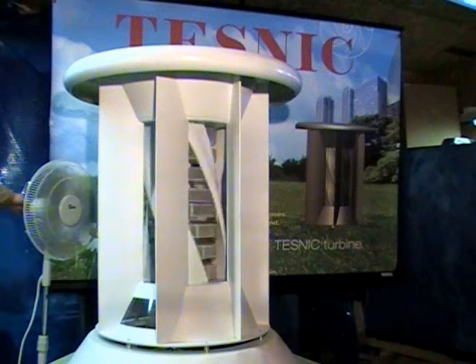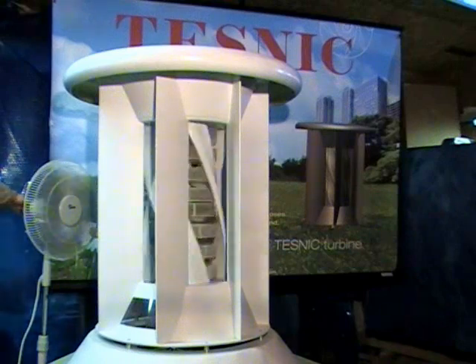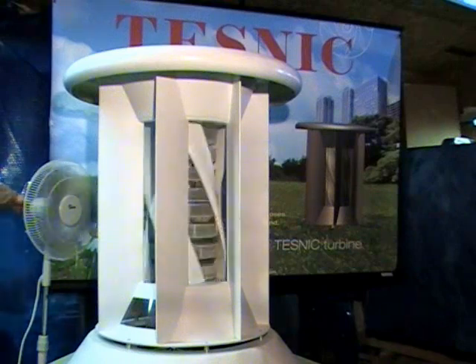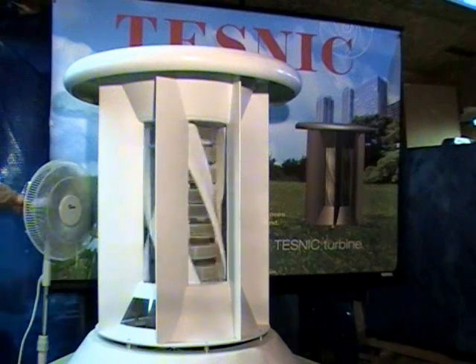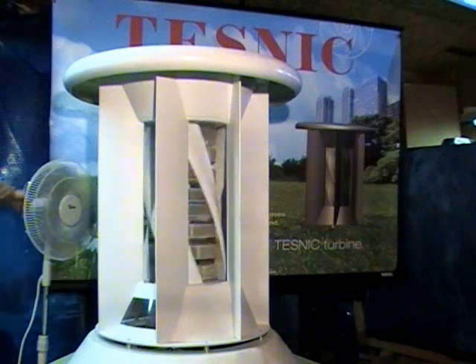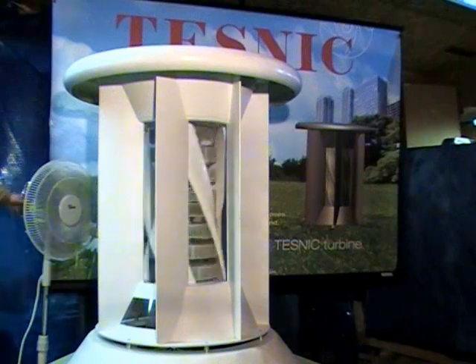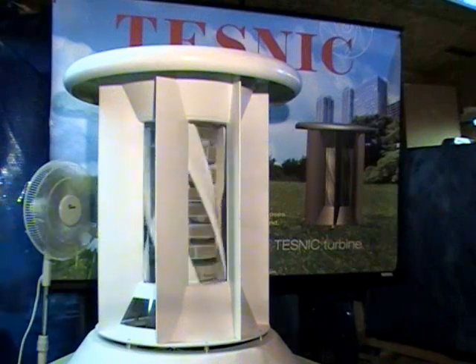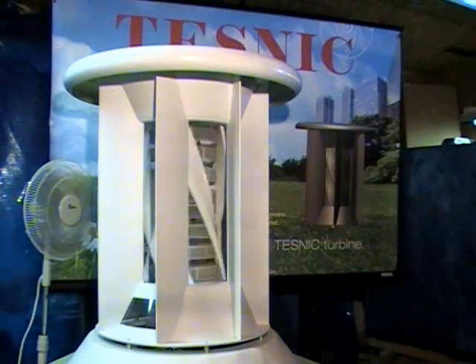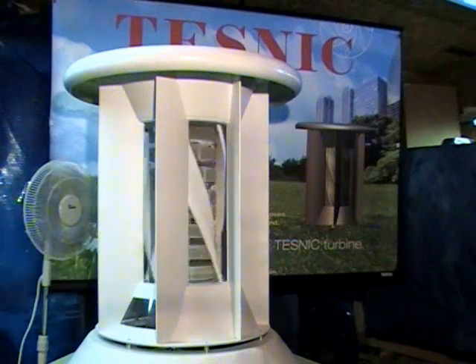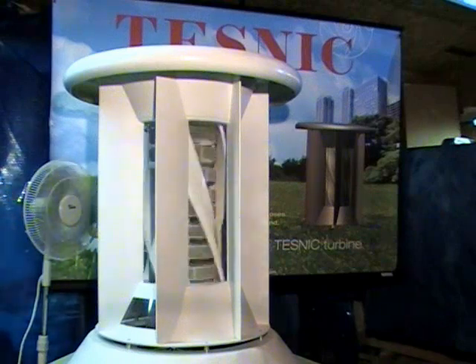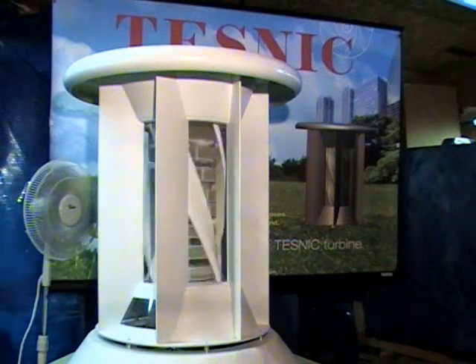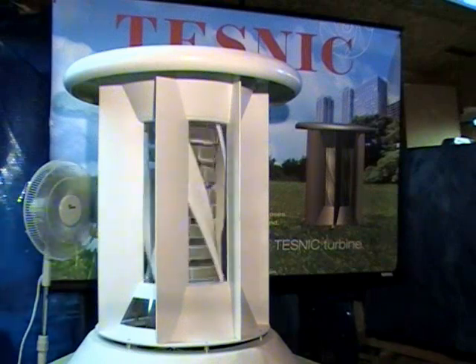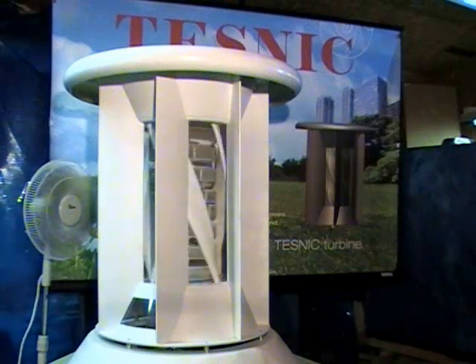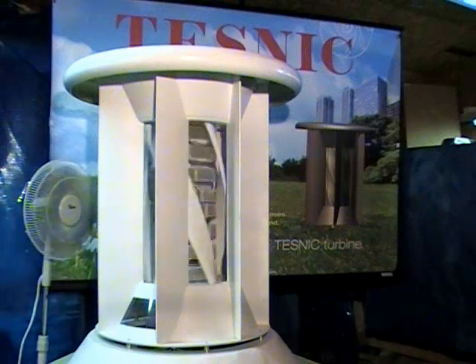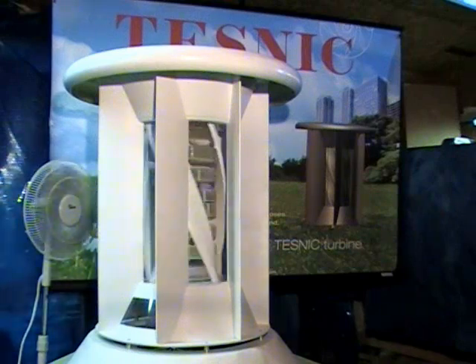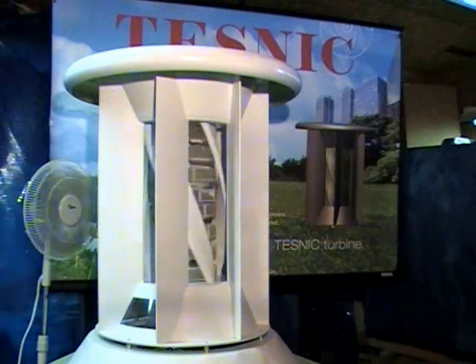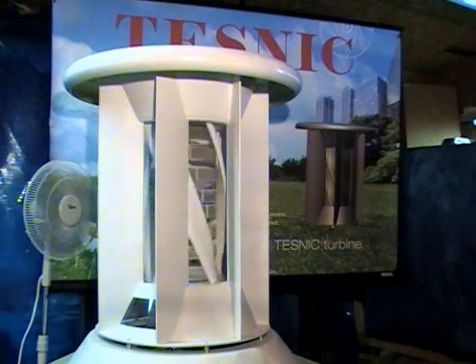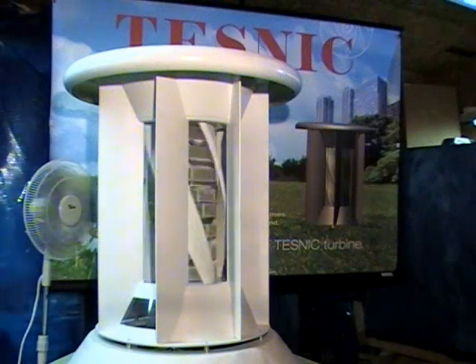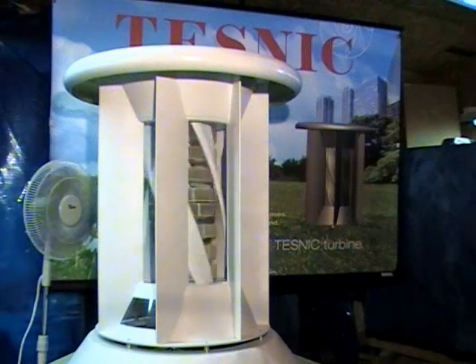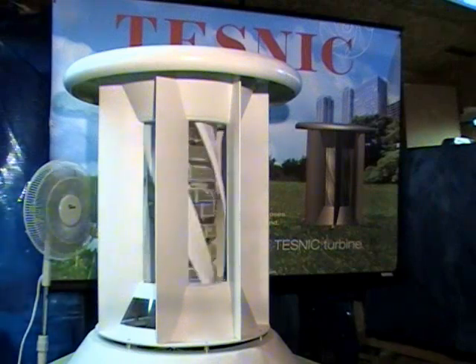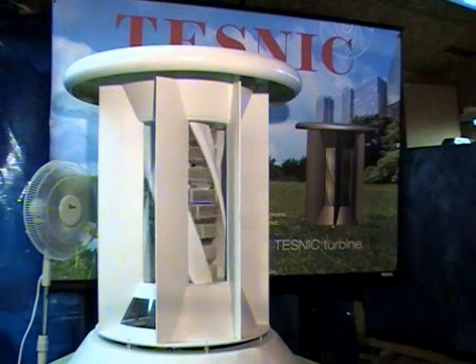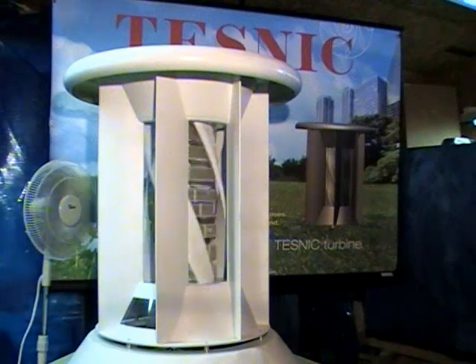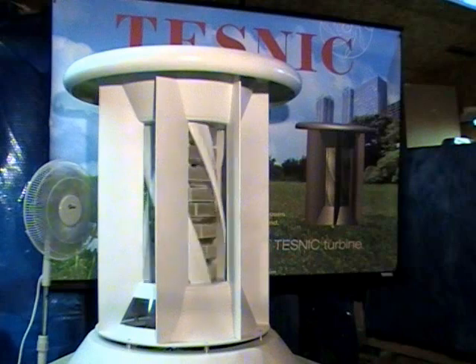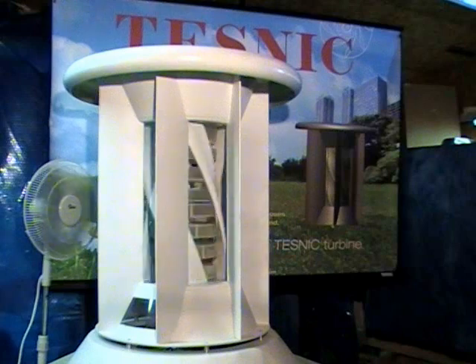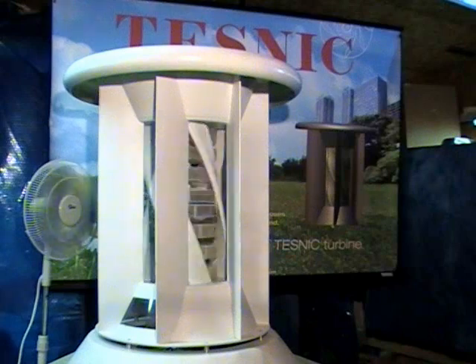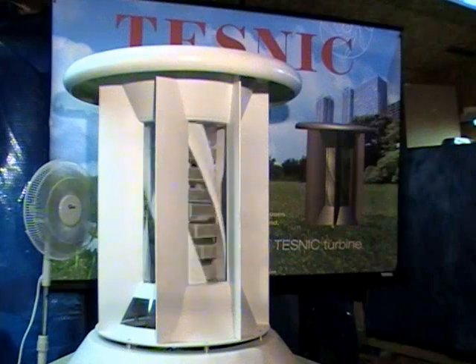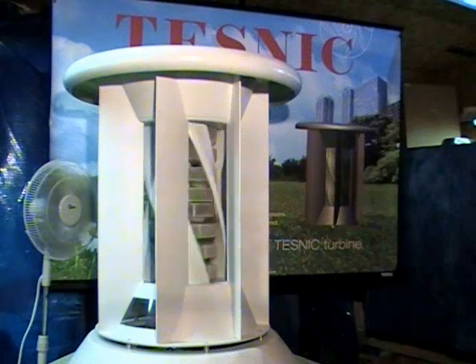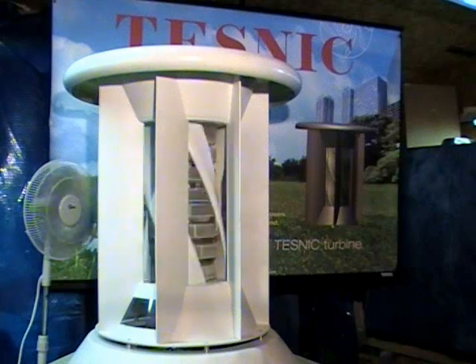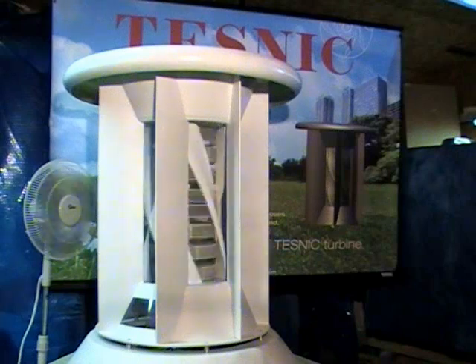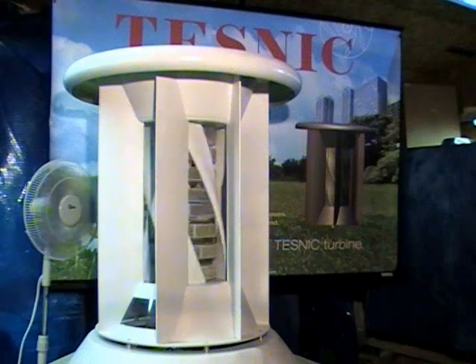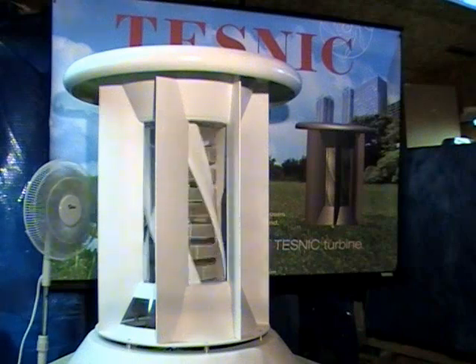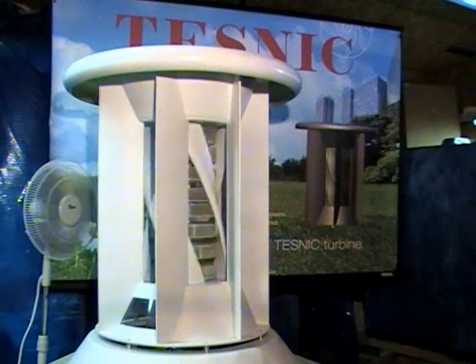At the third speed of the fan, the TESNIC turbine turned at 105 rpm.